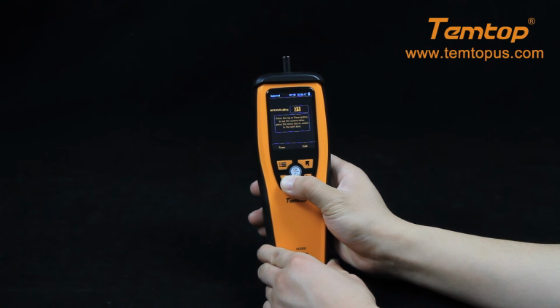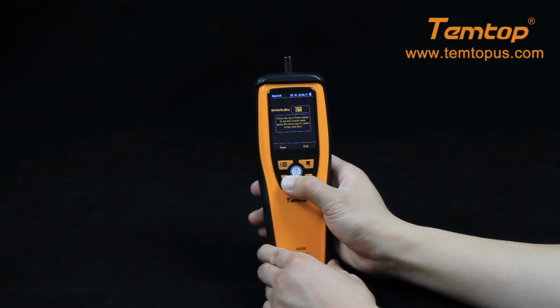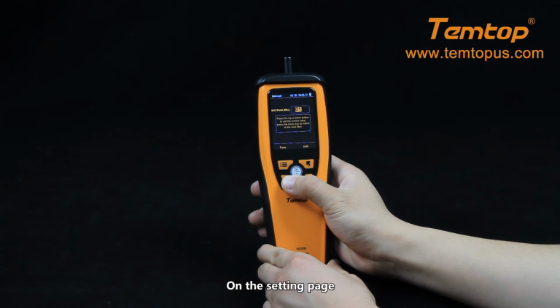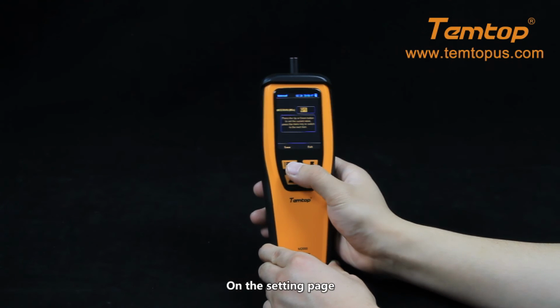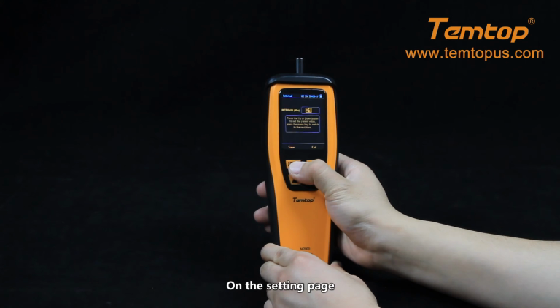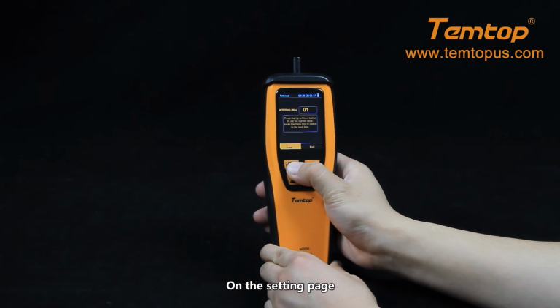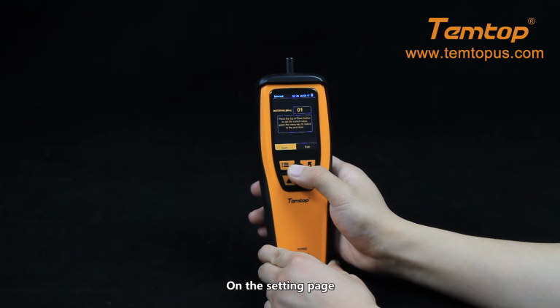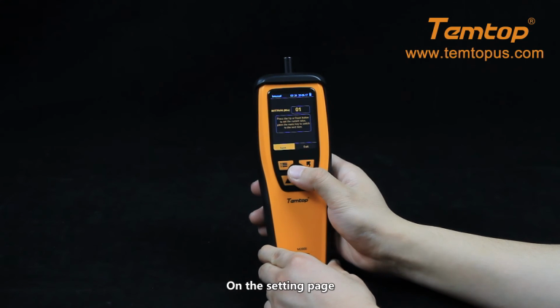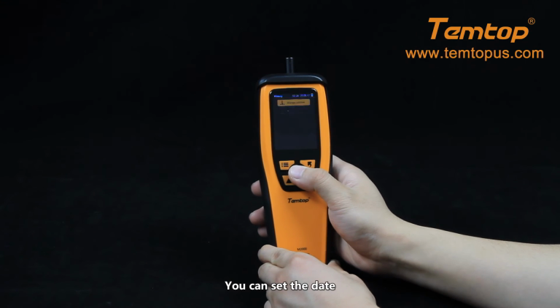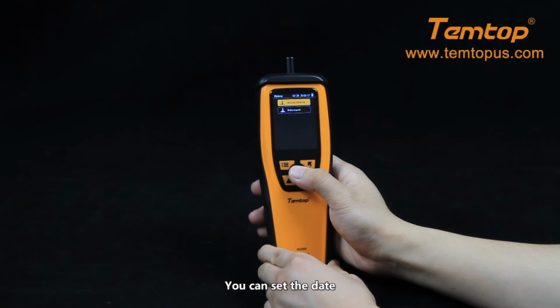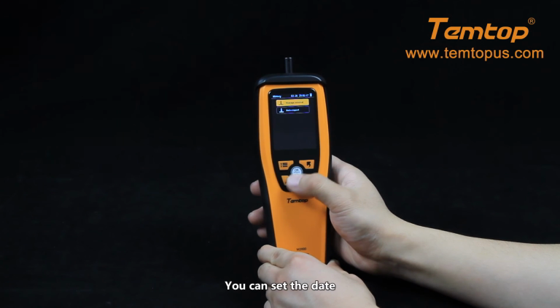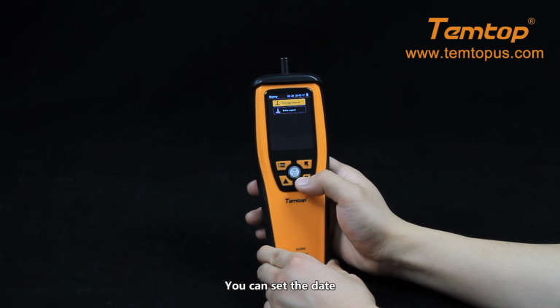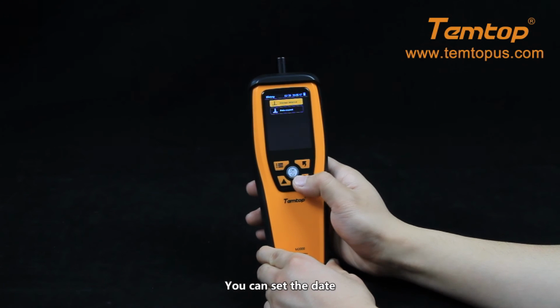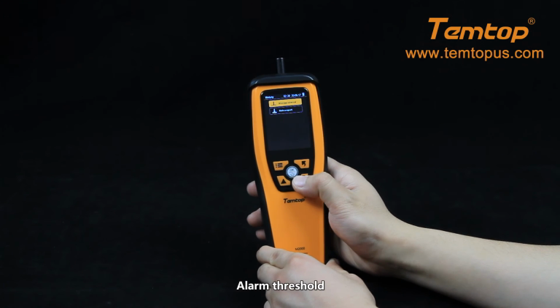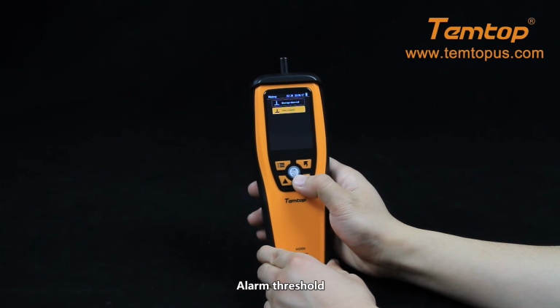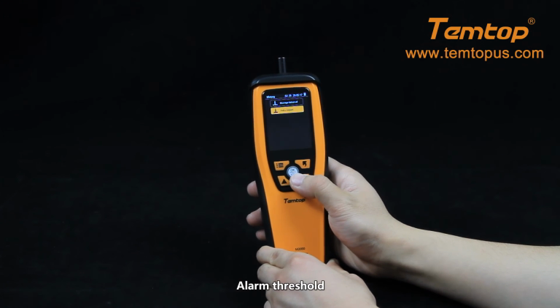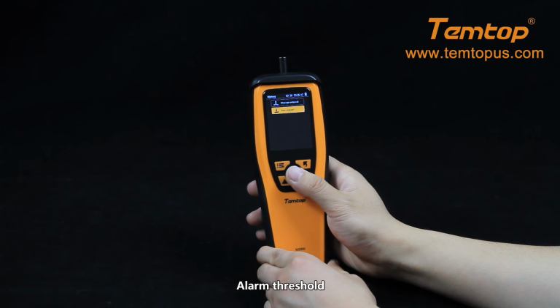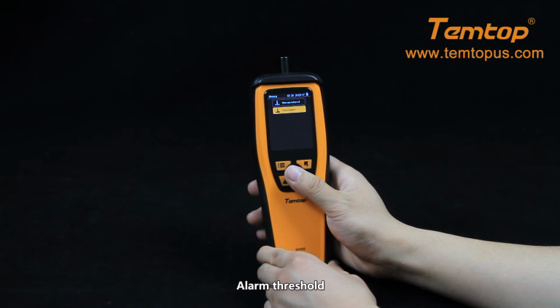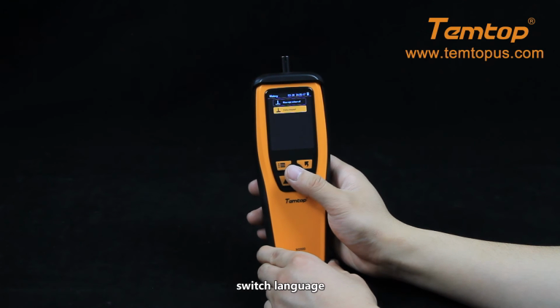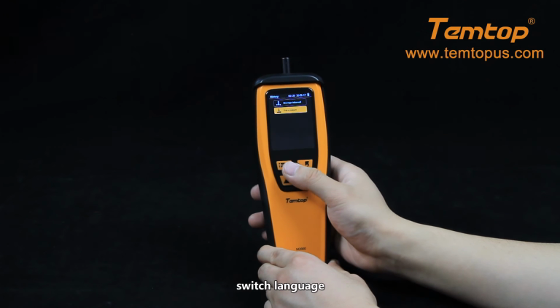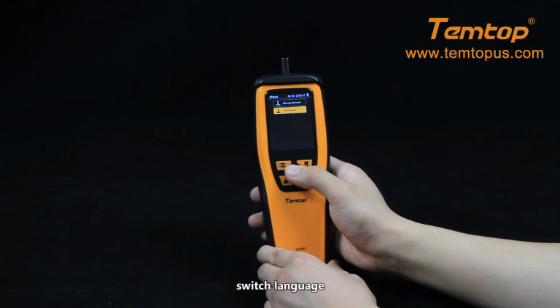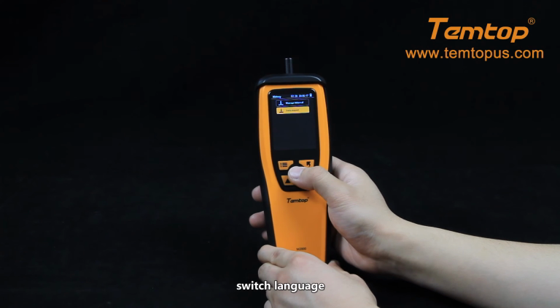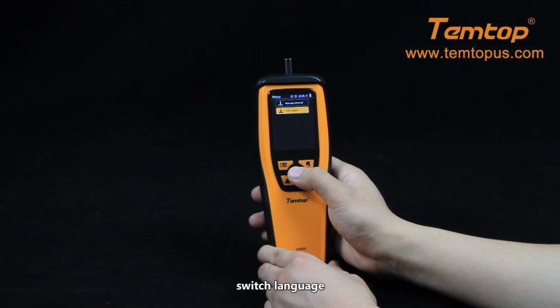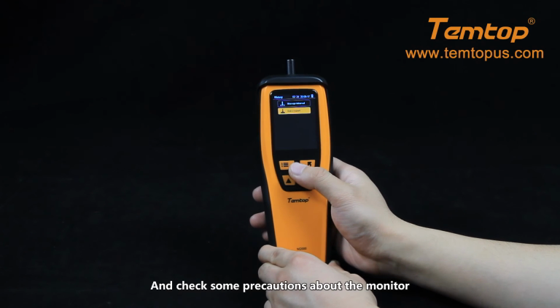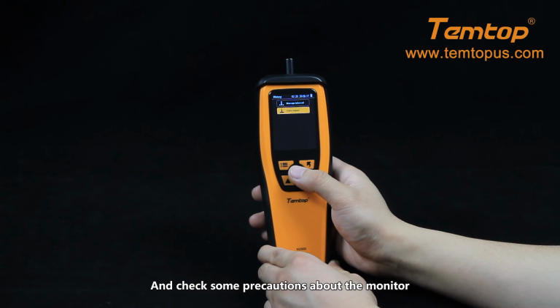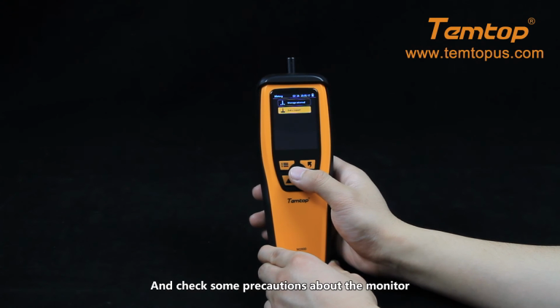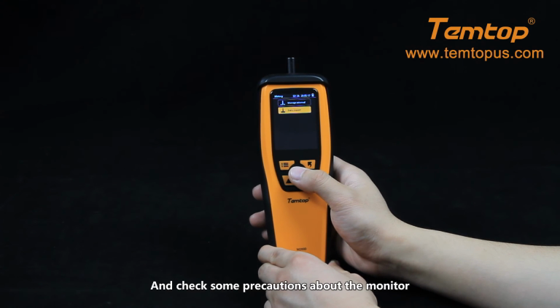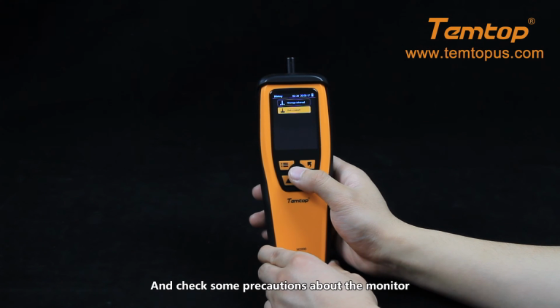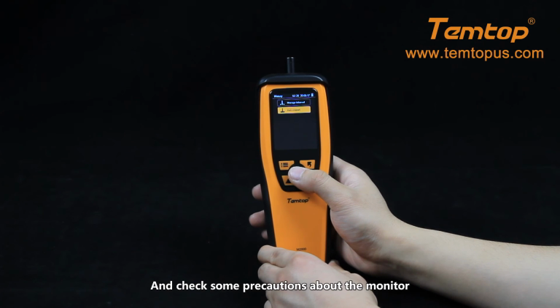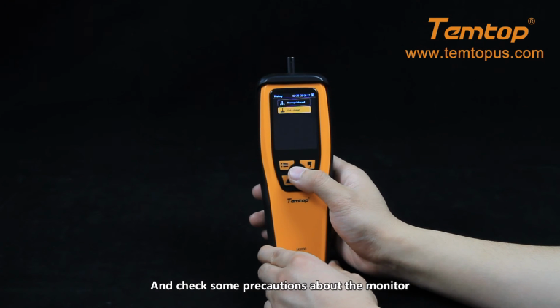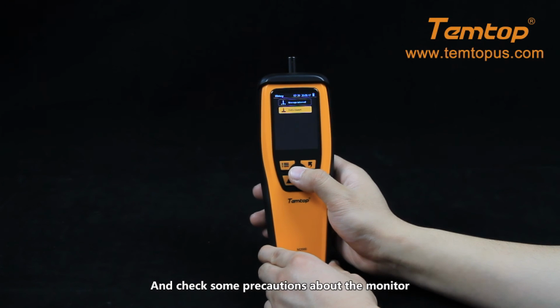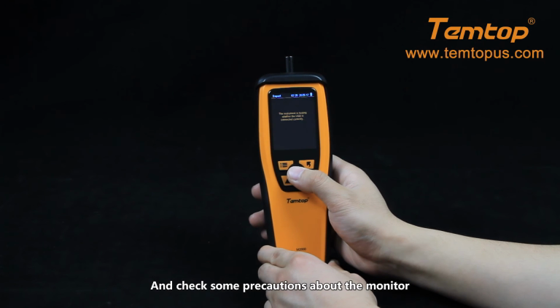On the setting page you can set the date, alarm threshold, switch language, and check some precautions about the monitor.